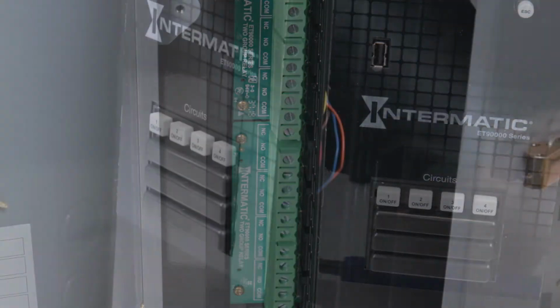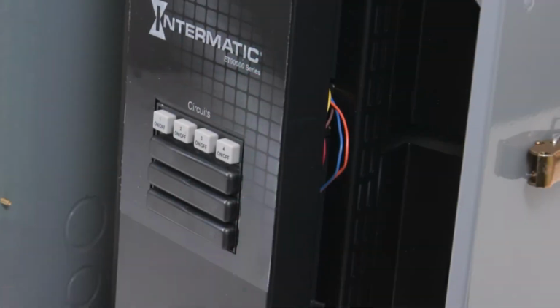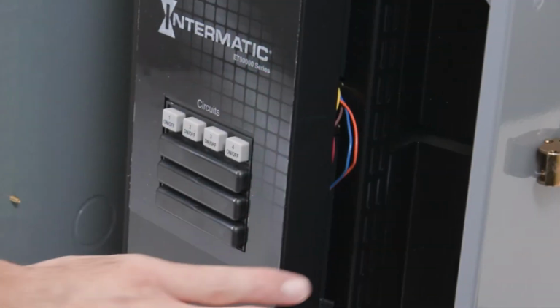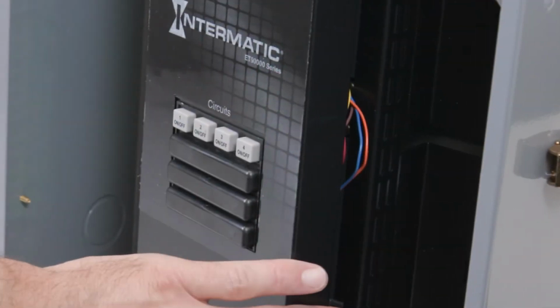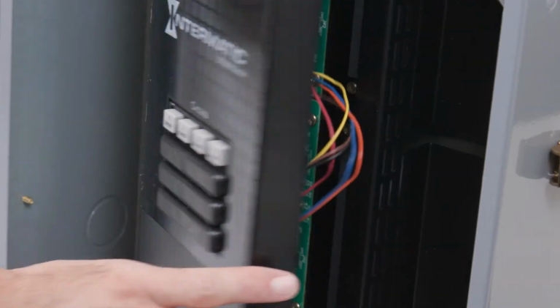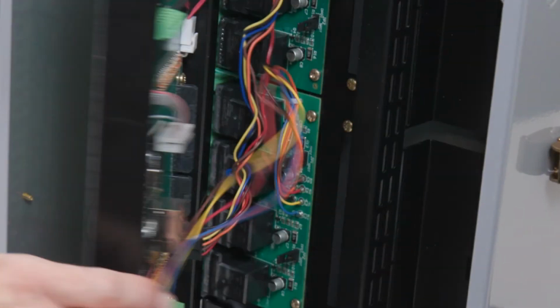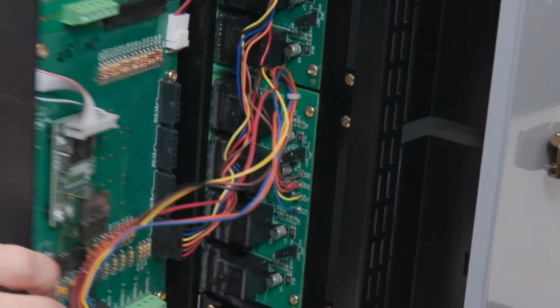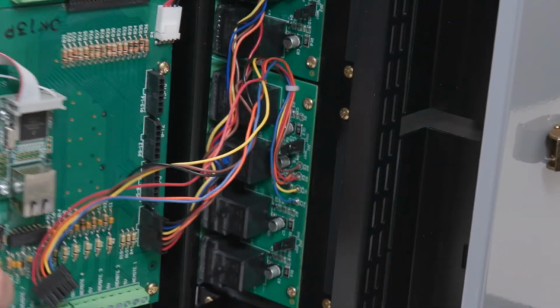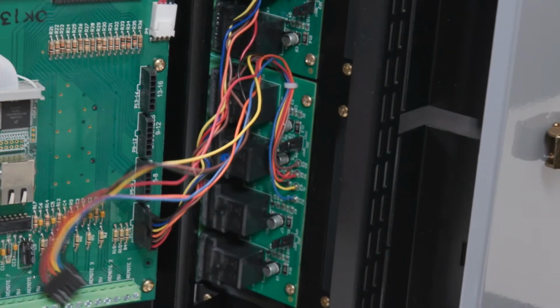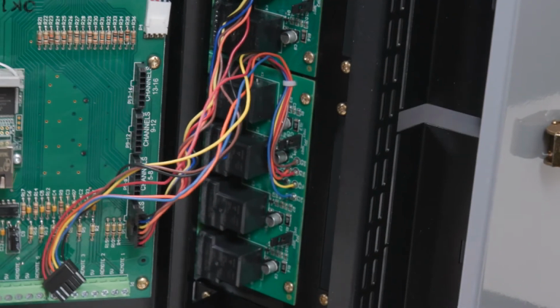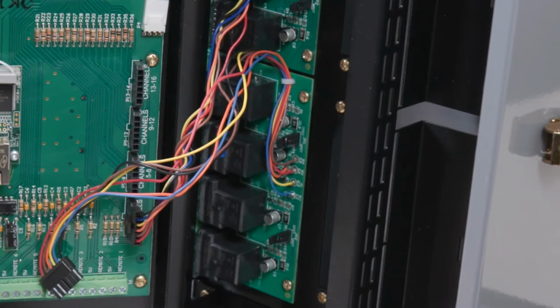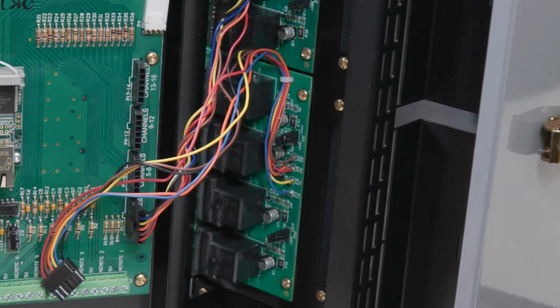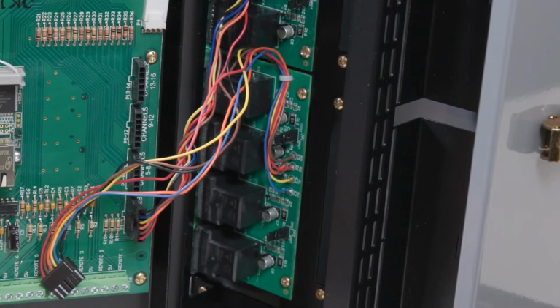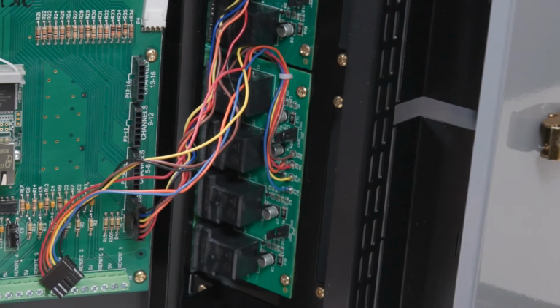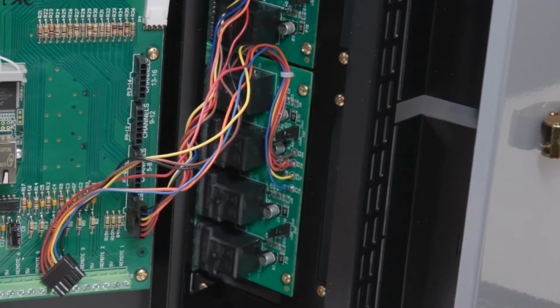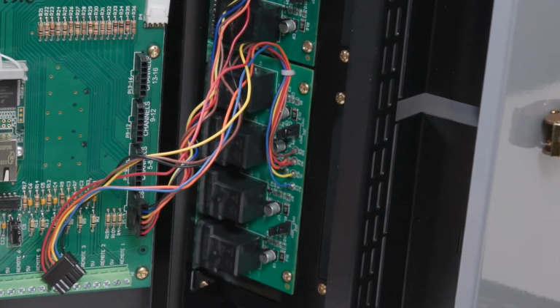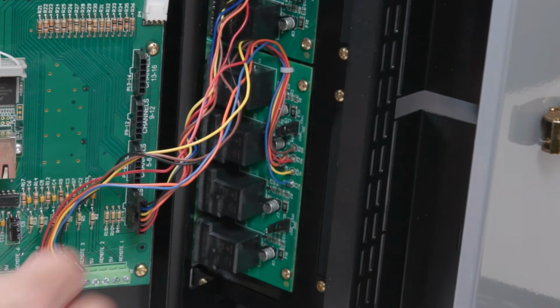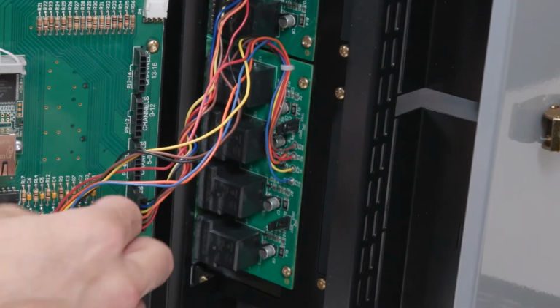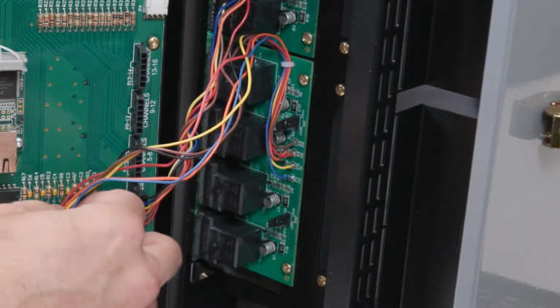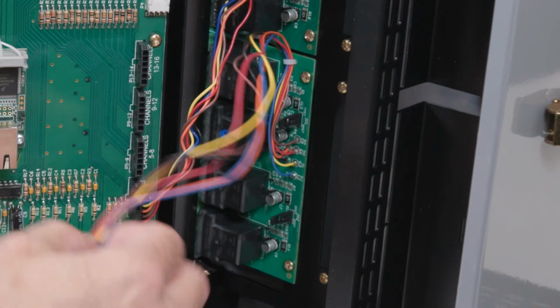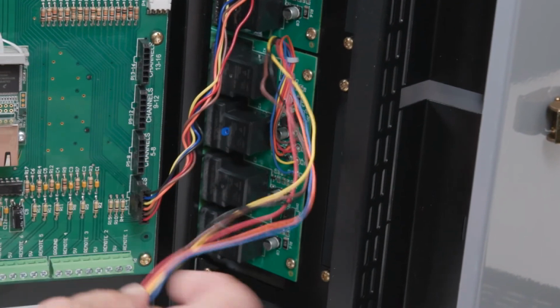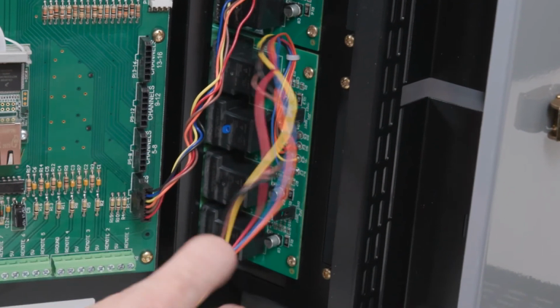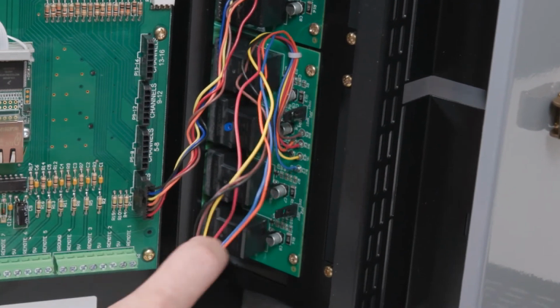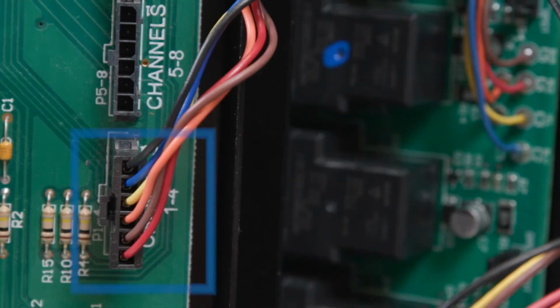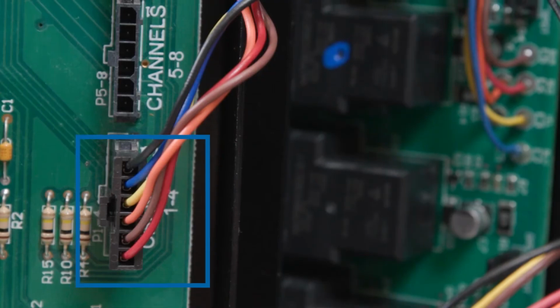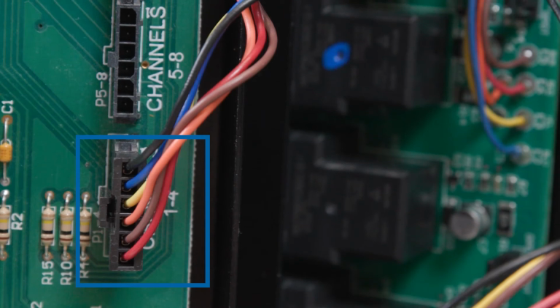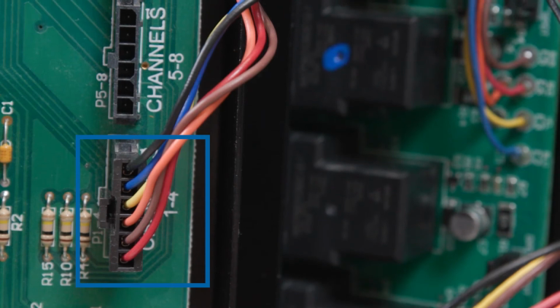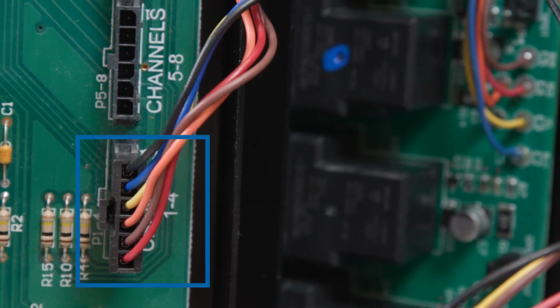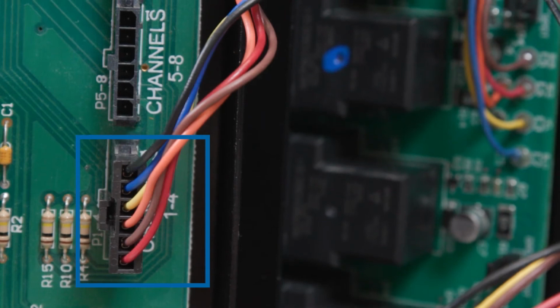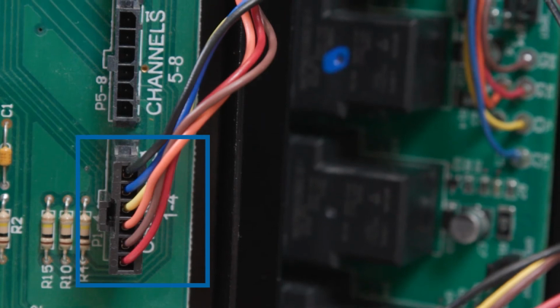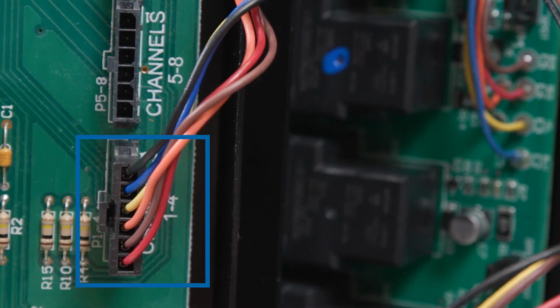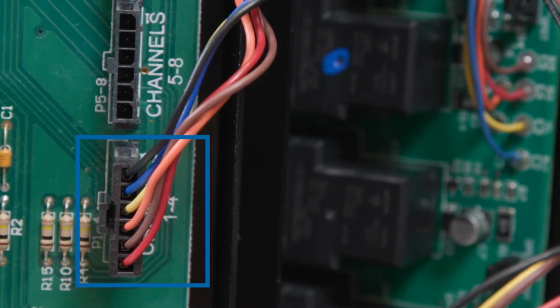You can see that the first board's wires are connected to the main board in the portal labeled one through four.